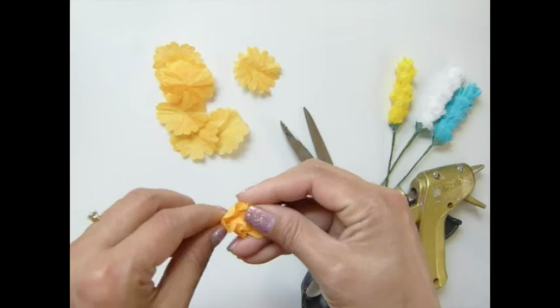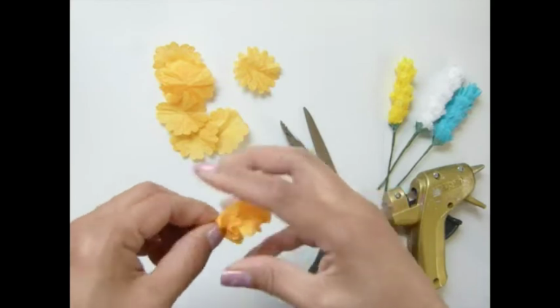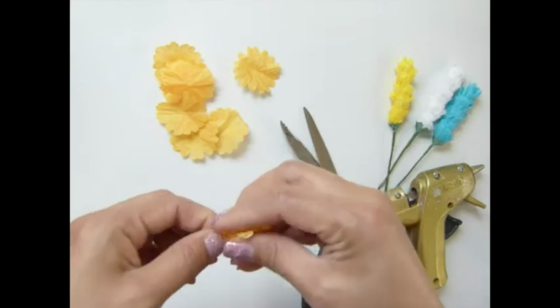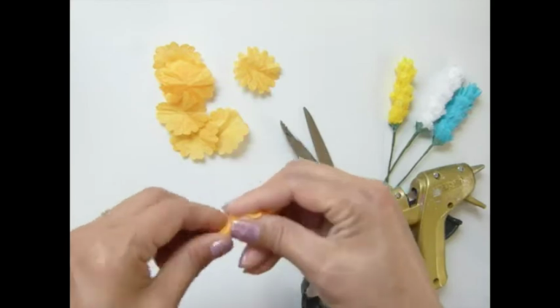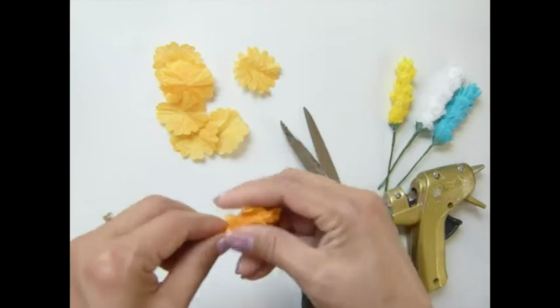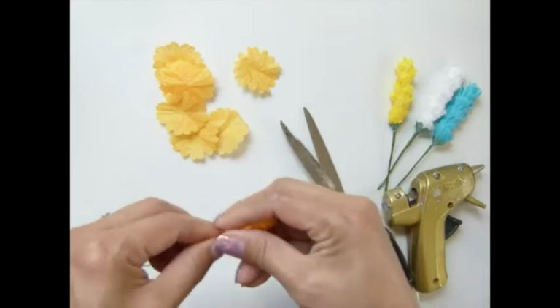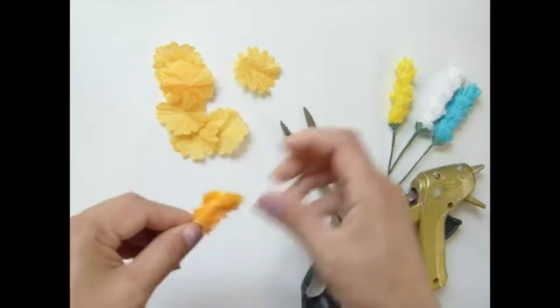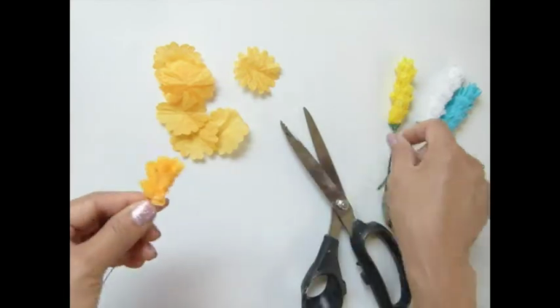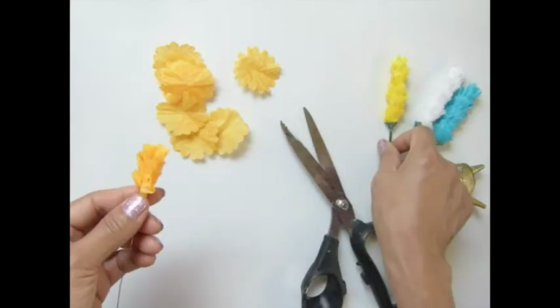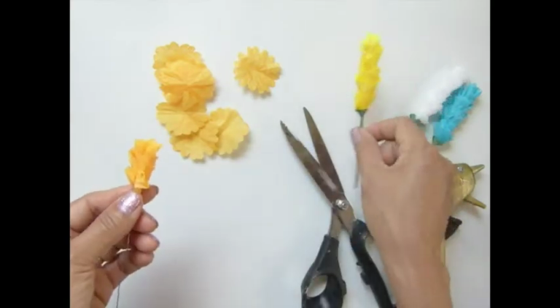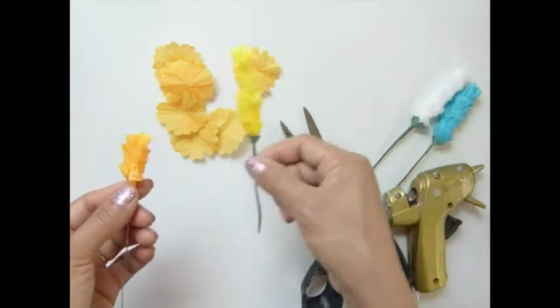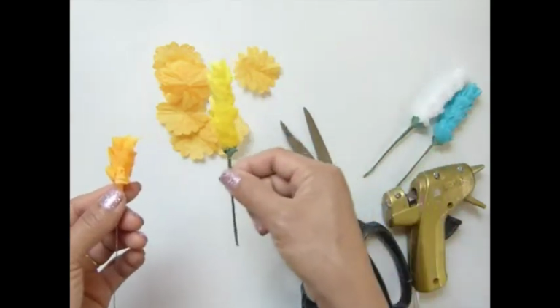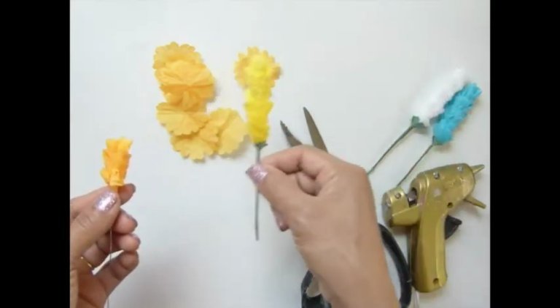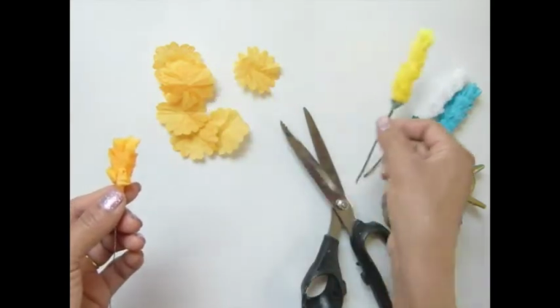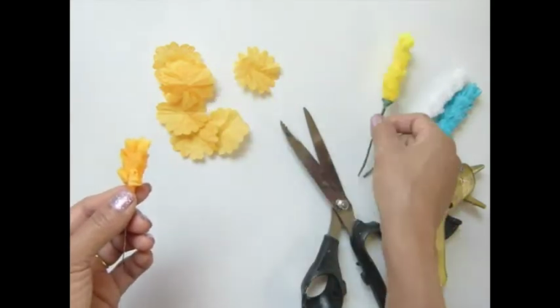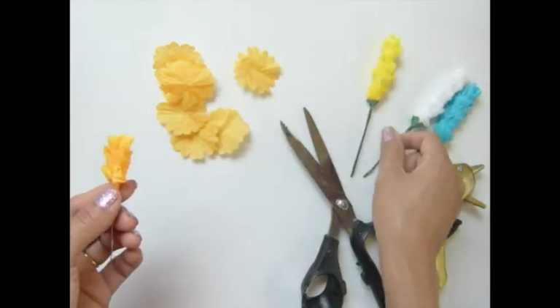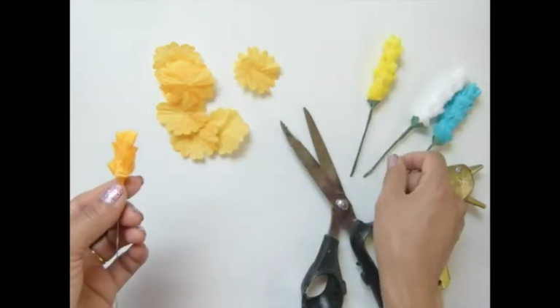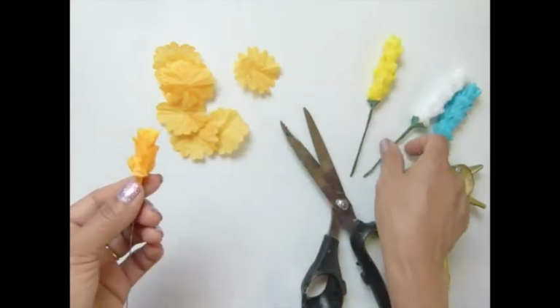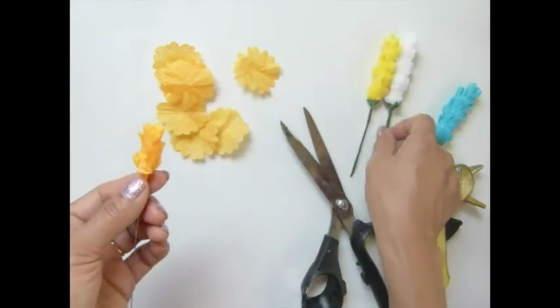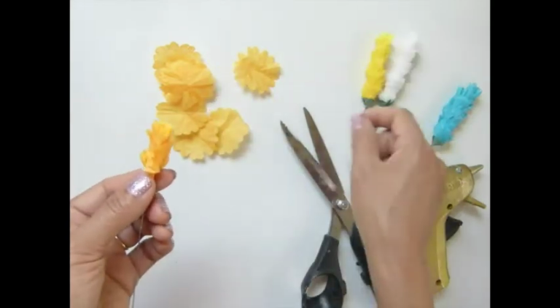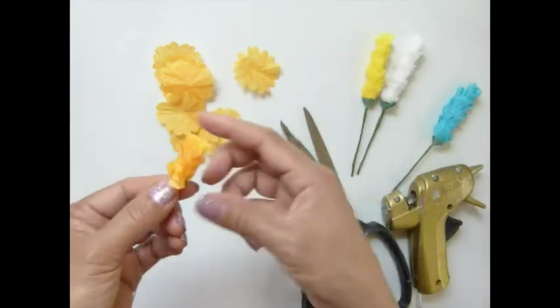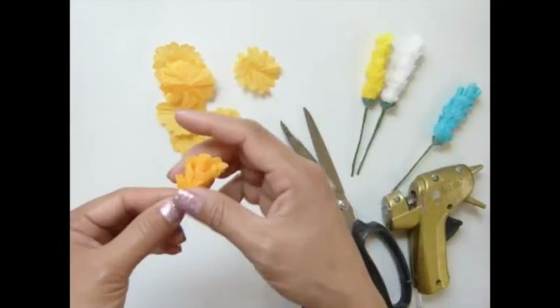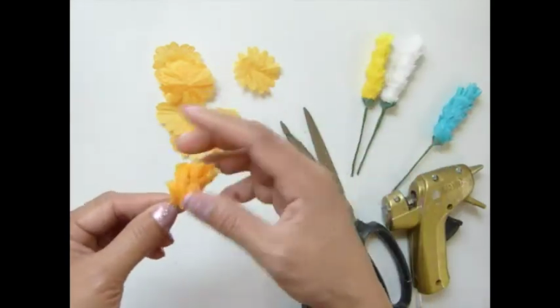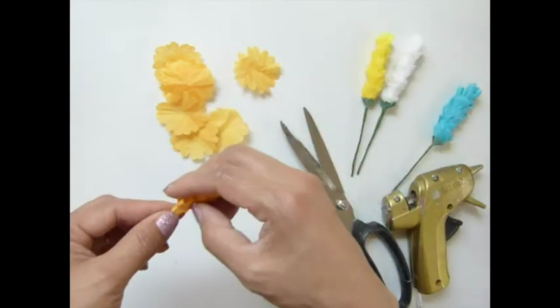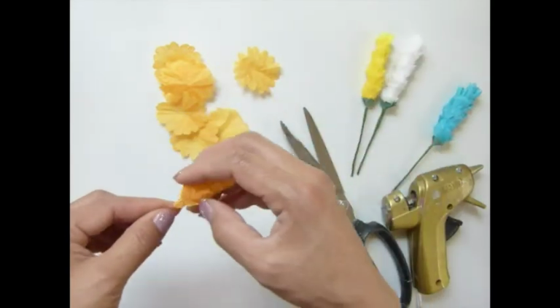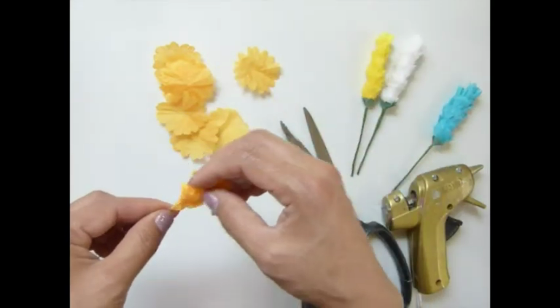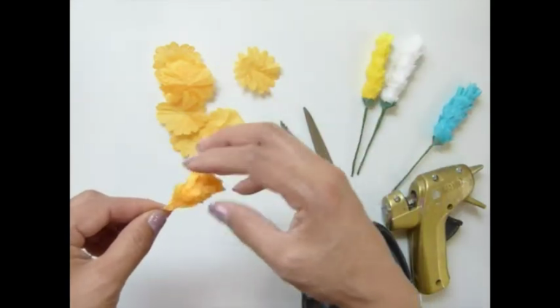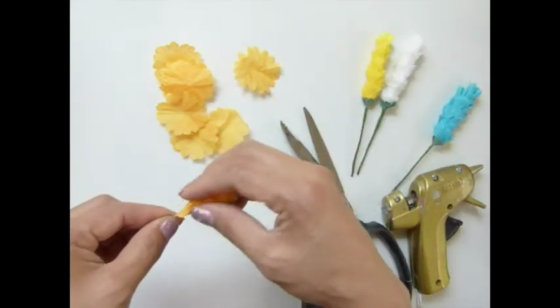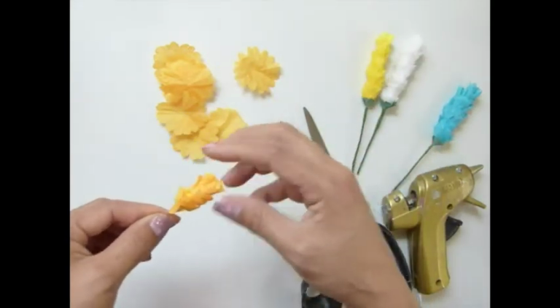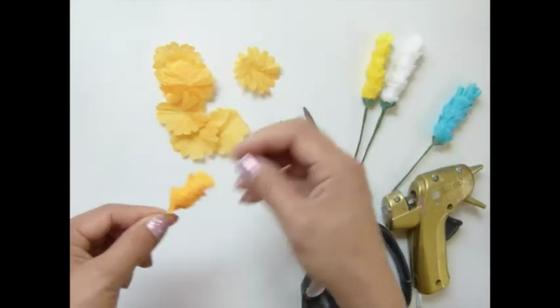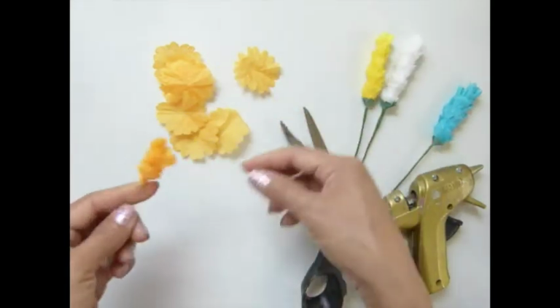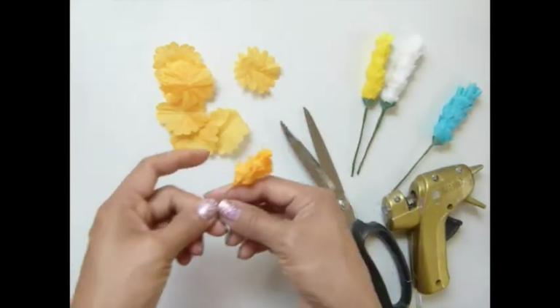This one may be longer than this one — it may depend on how you layer your flower.